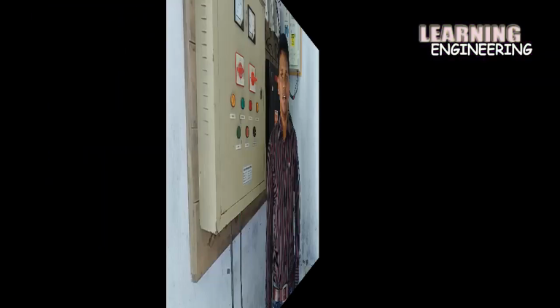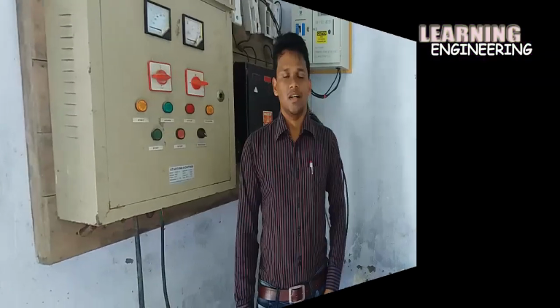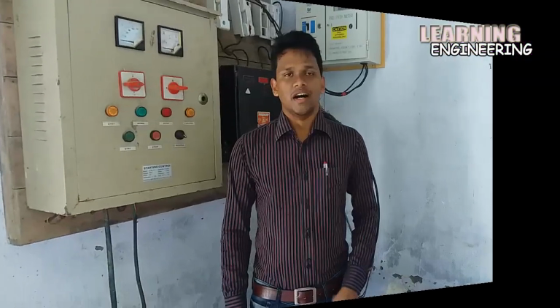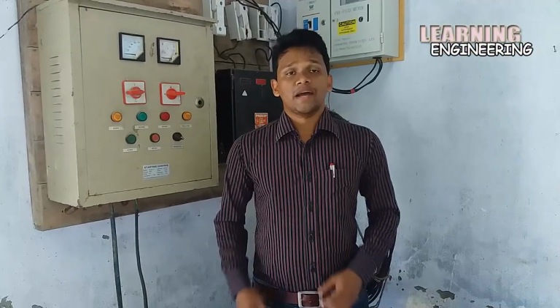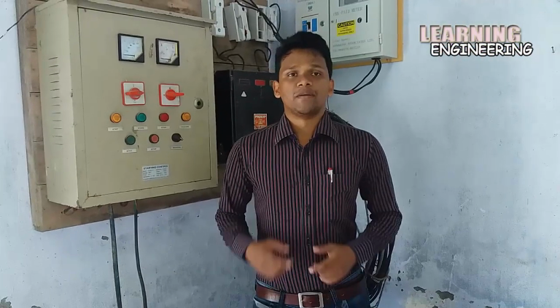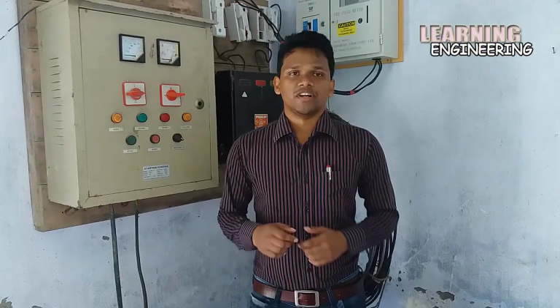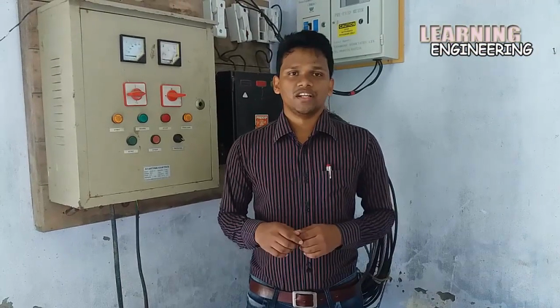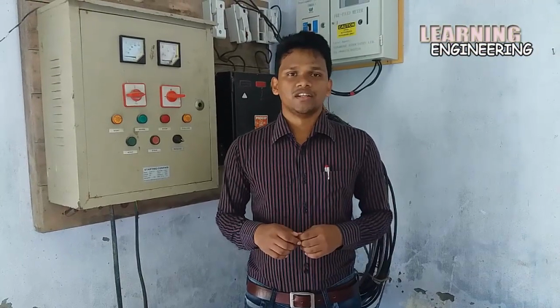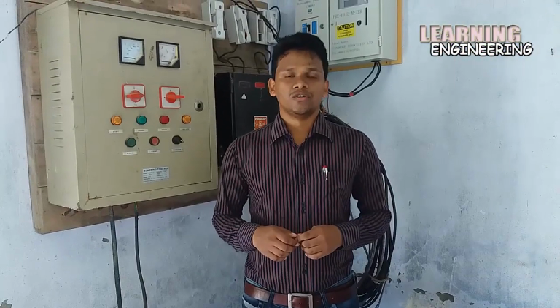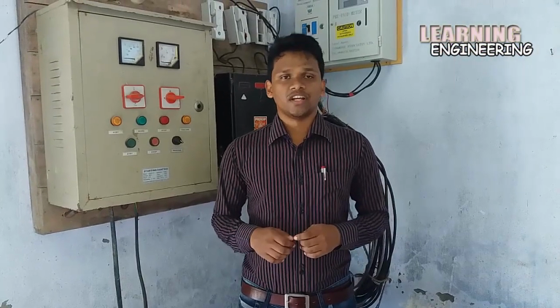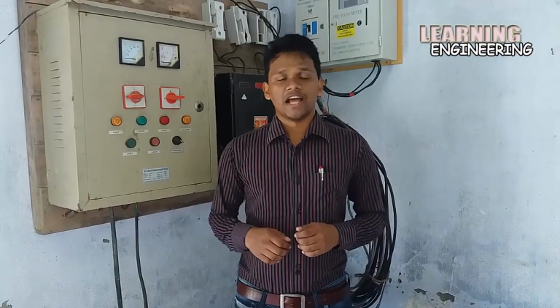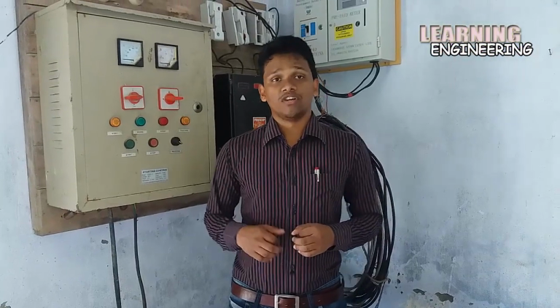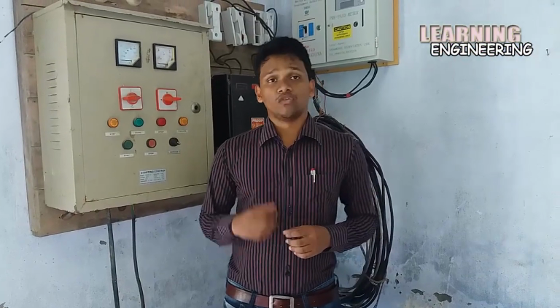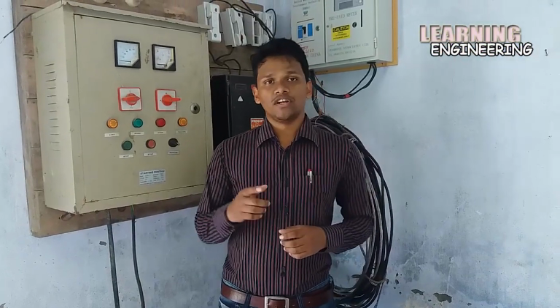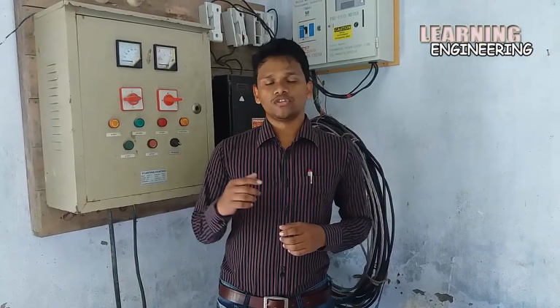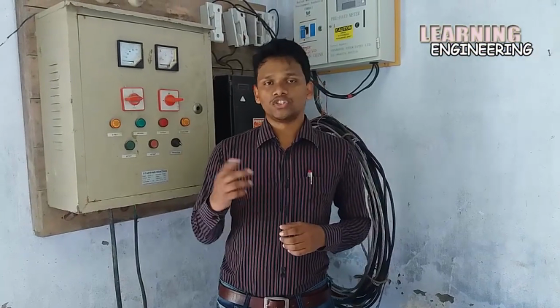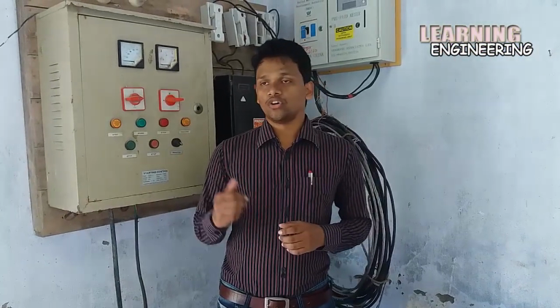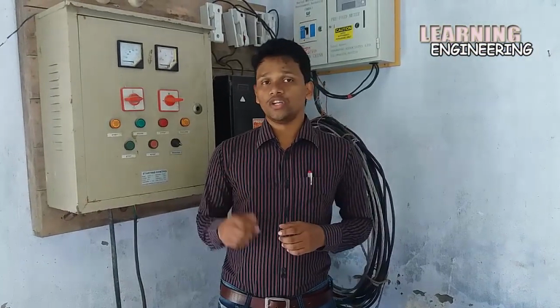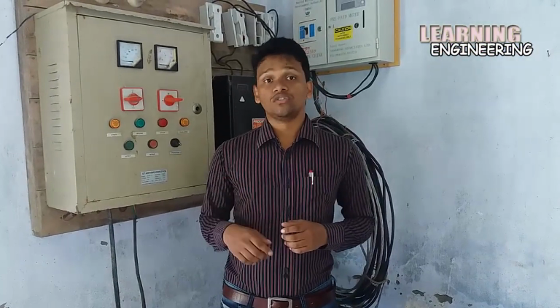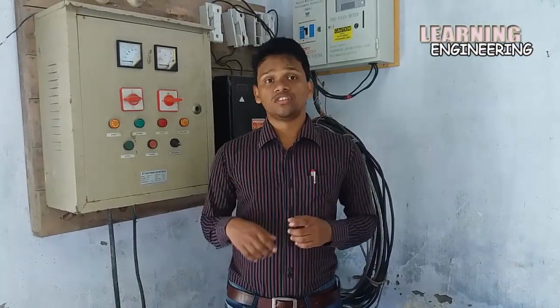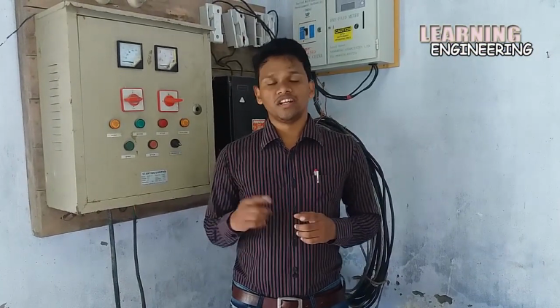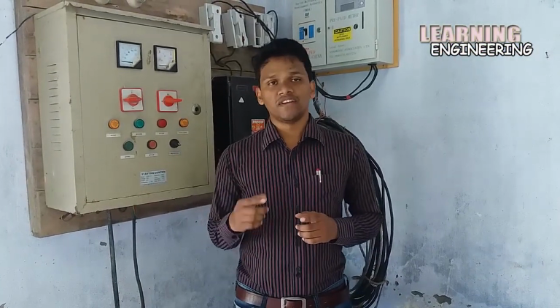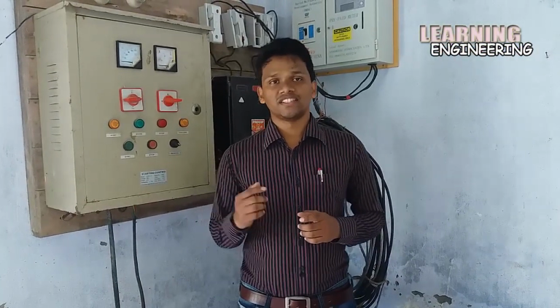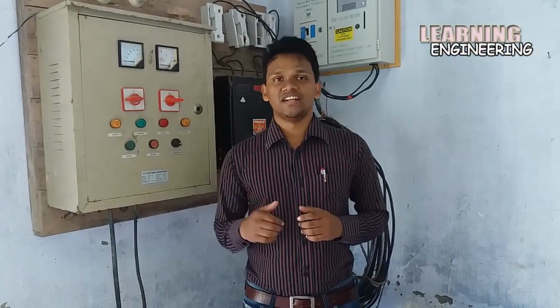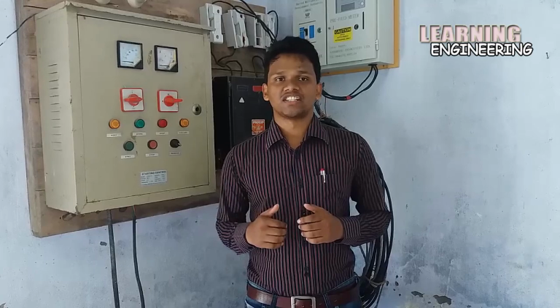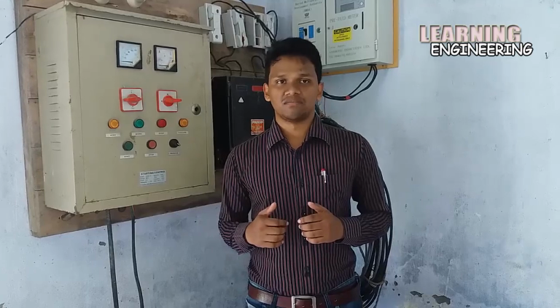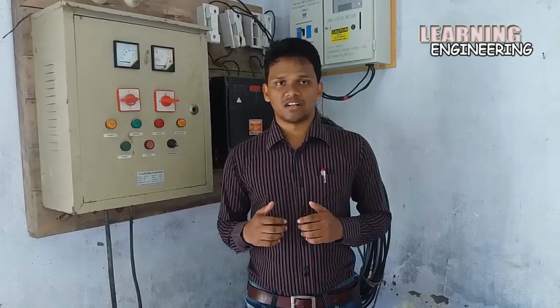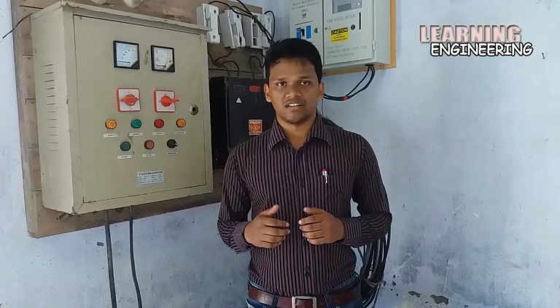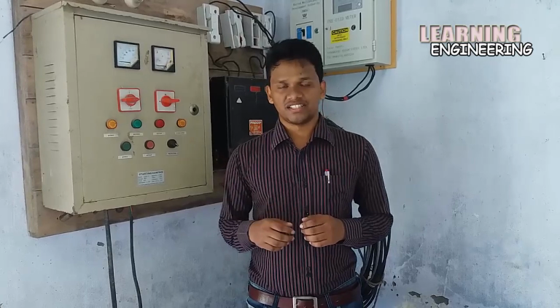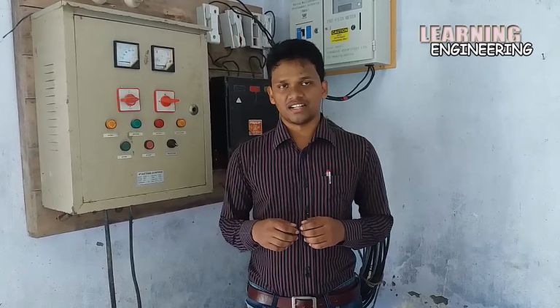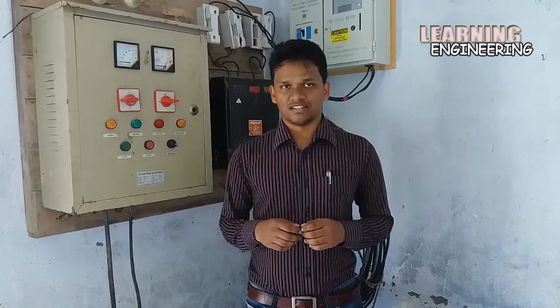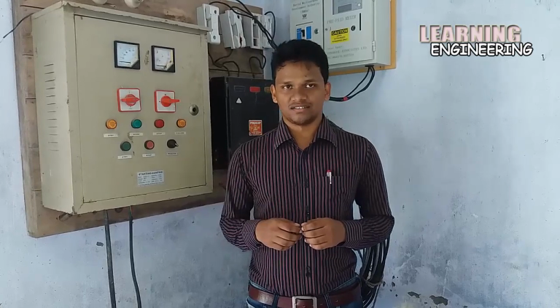Hi everybody, today I am going to show you a 3-phase induction motor starter.